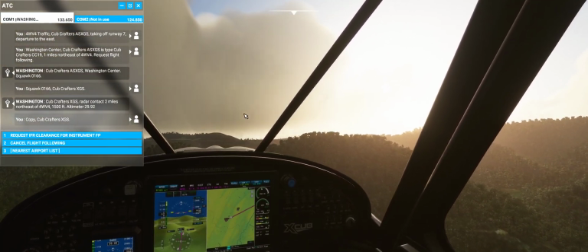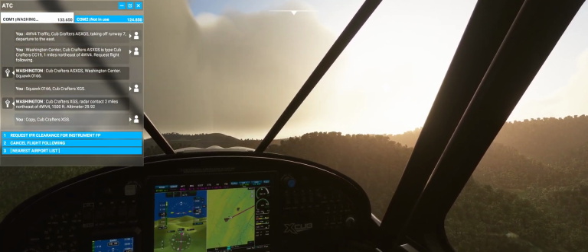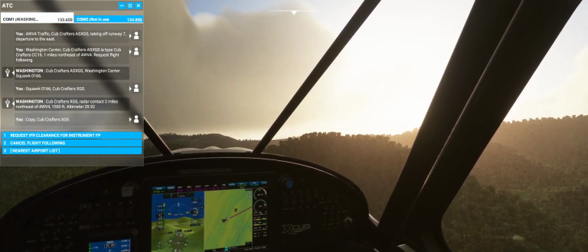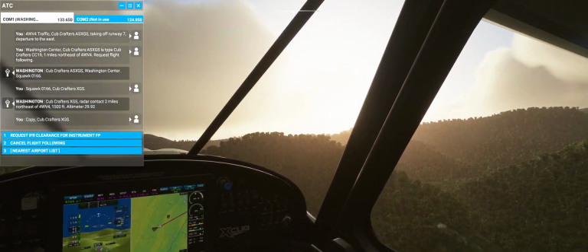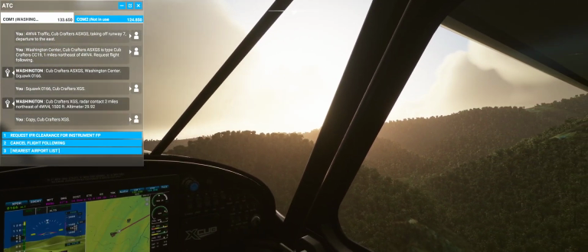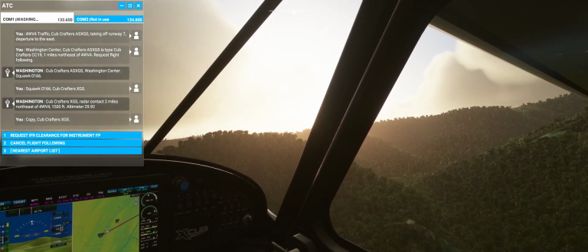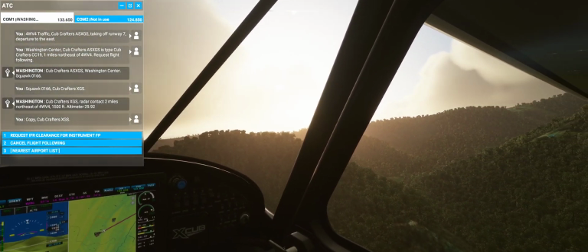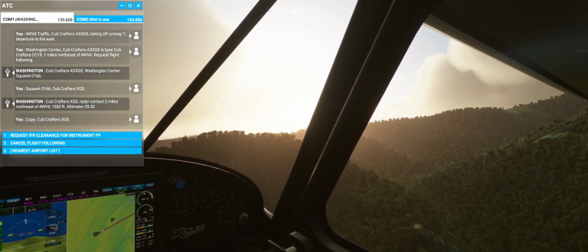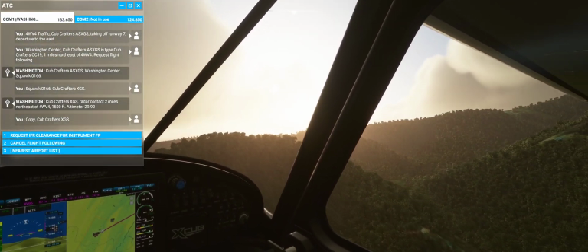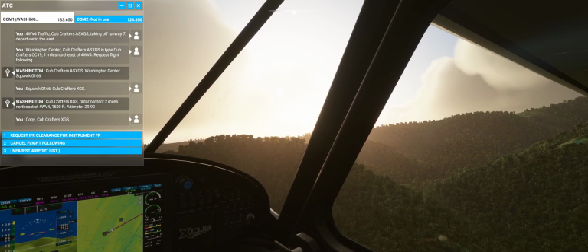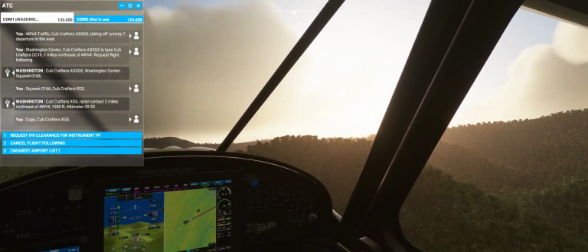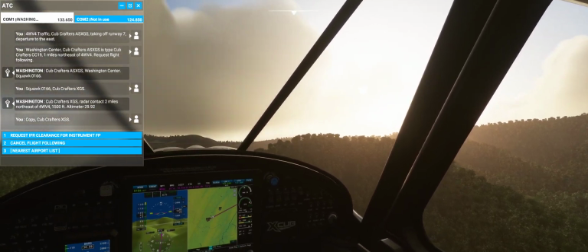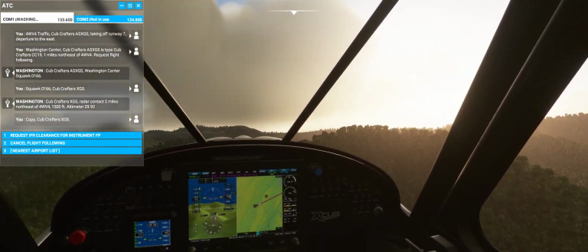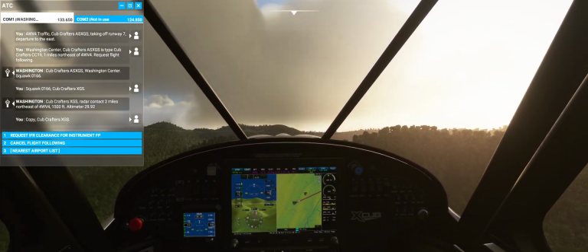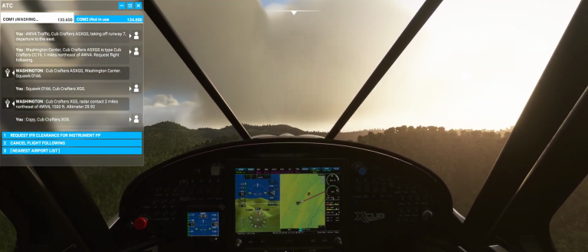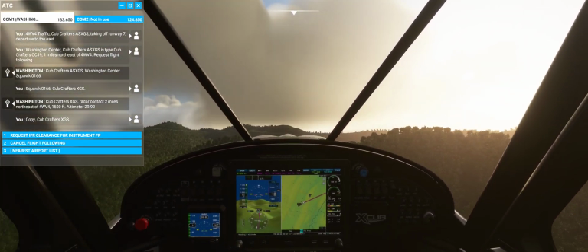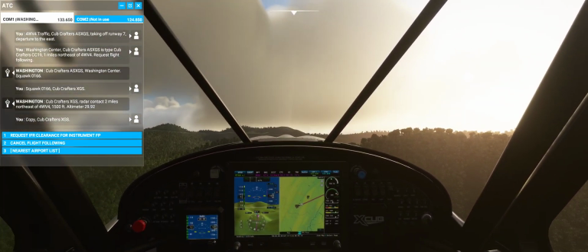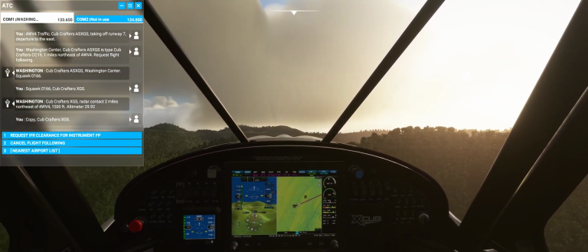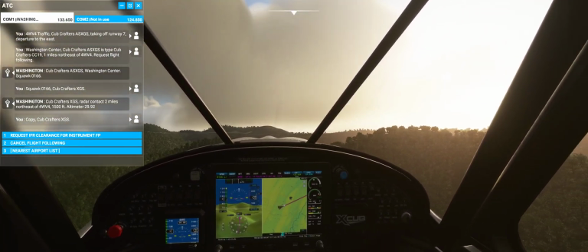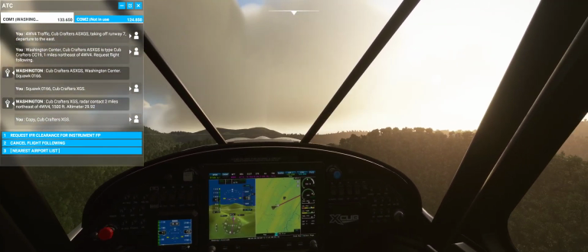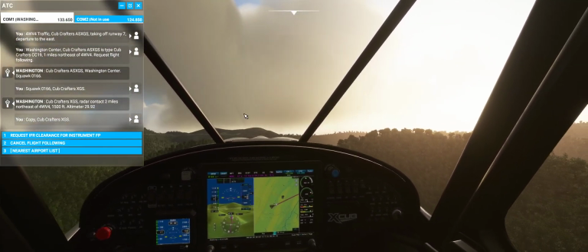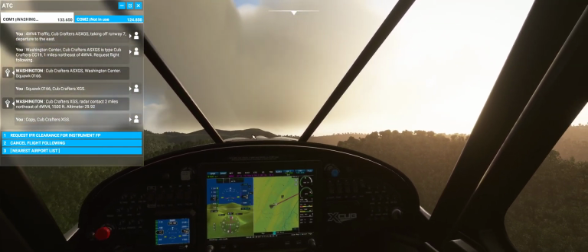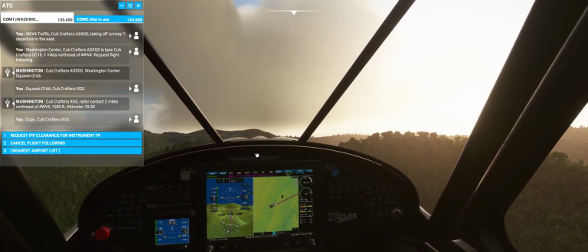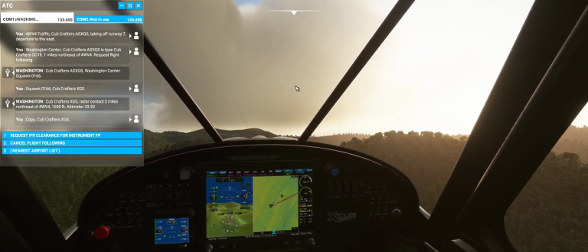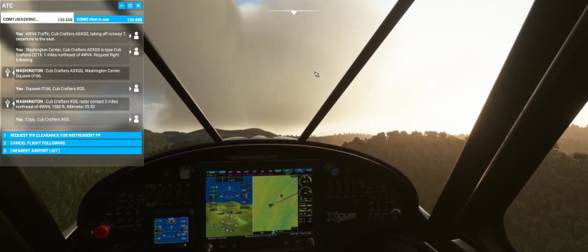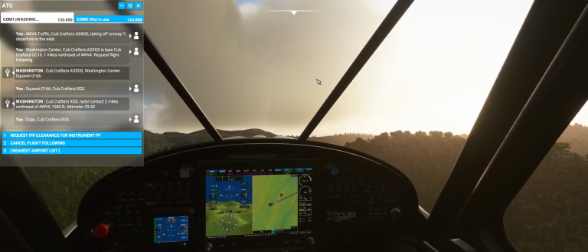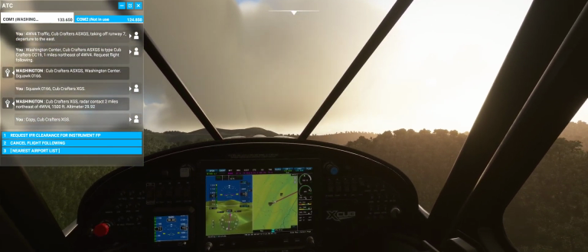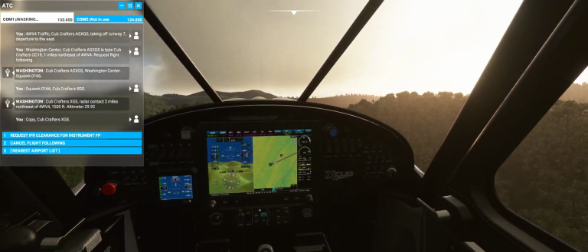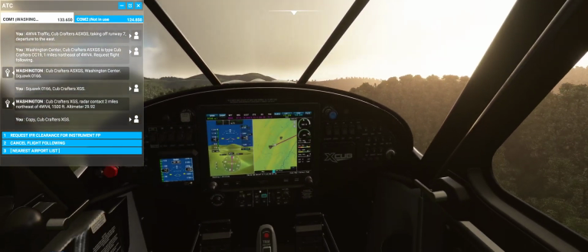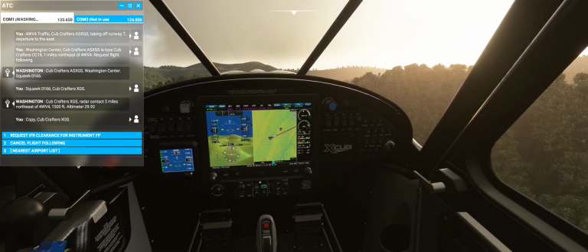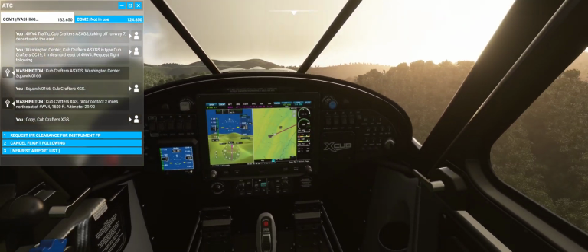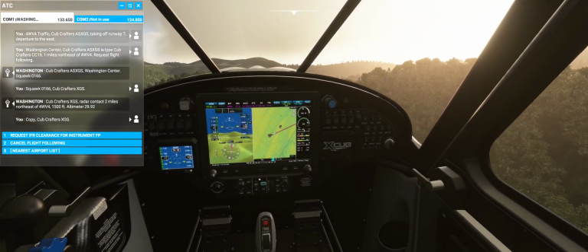Alright, as soon as I clear this crest I'll hit Nav Mode — just want to make sure I don't collide with any terrain.